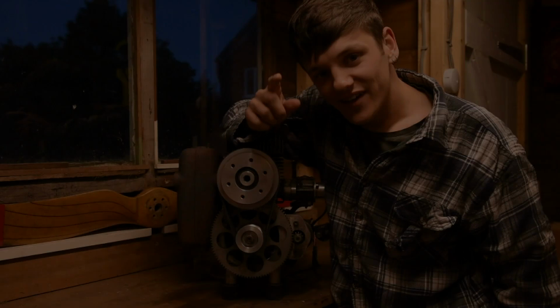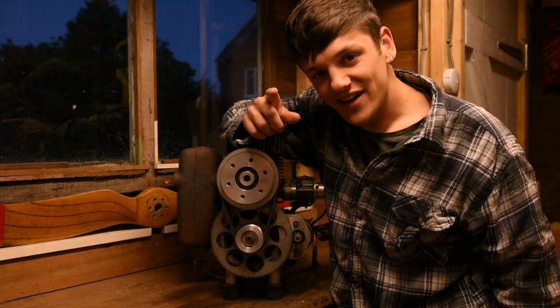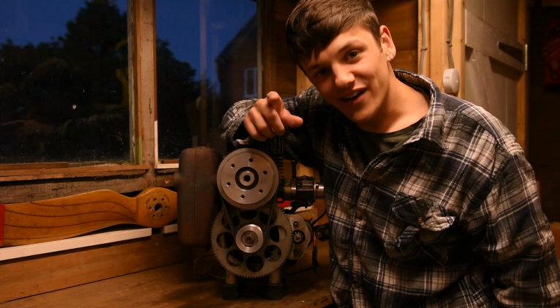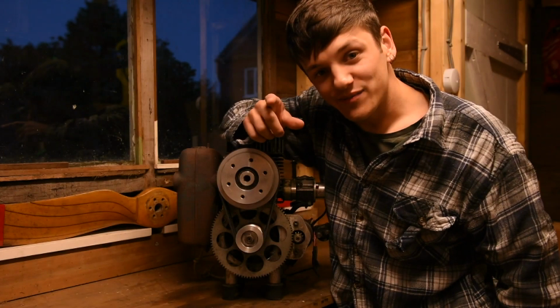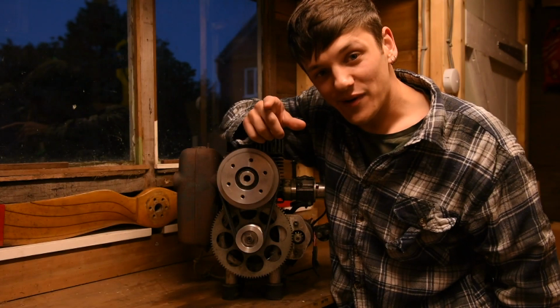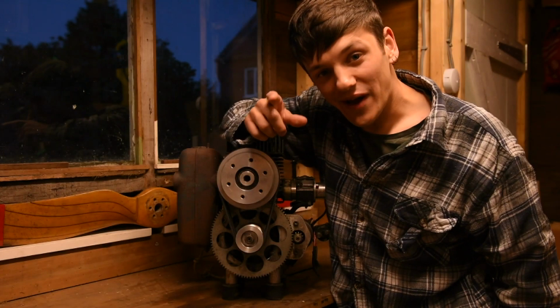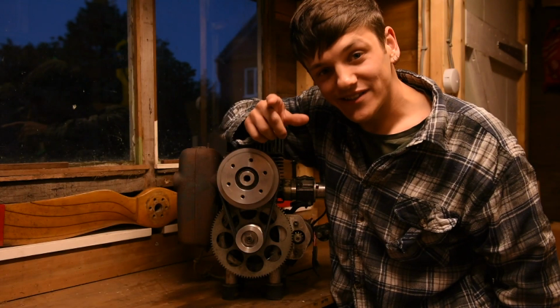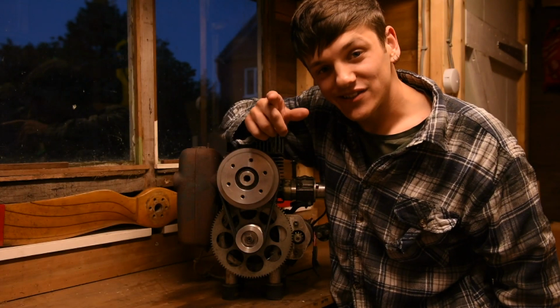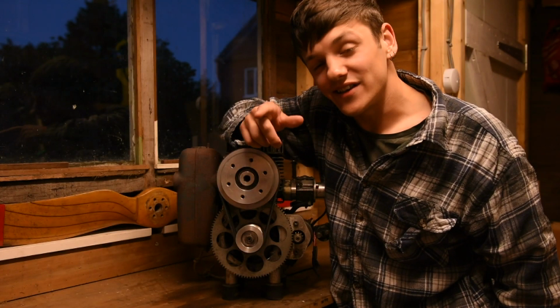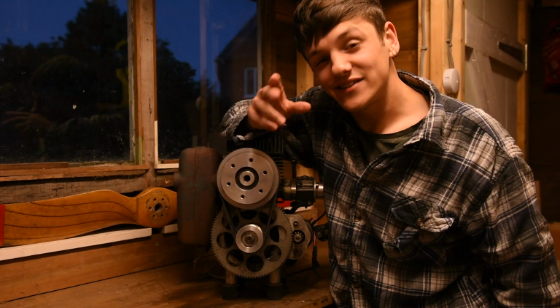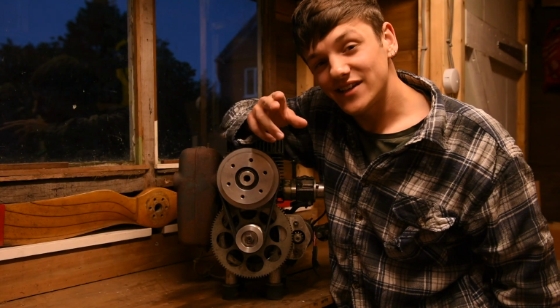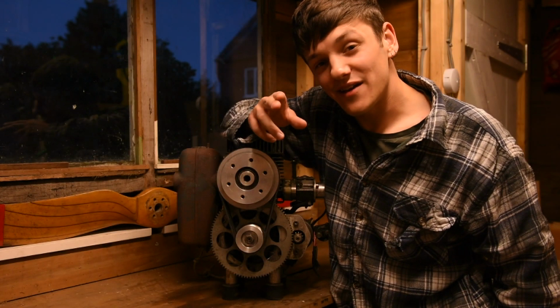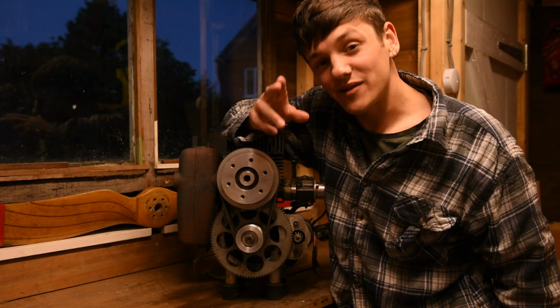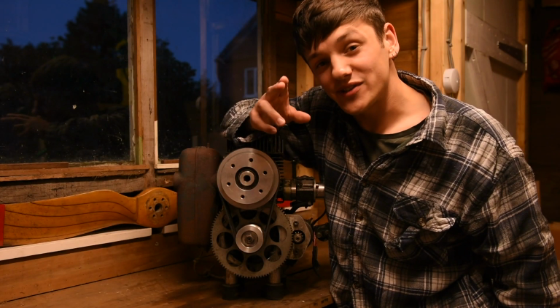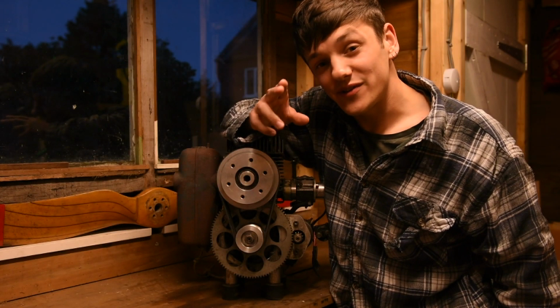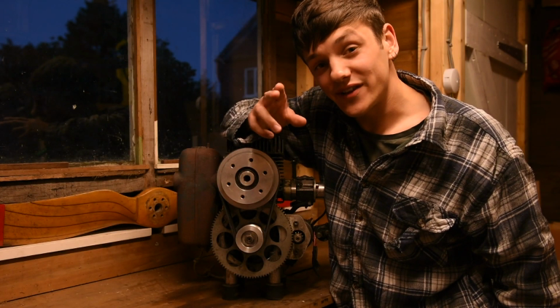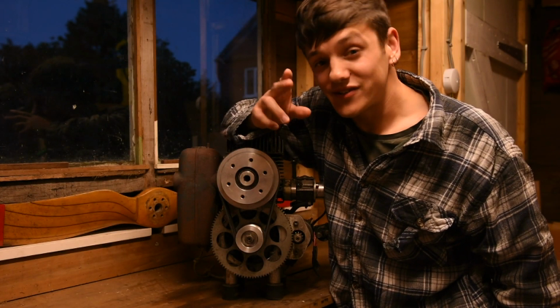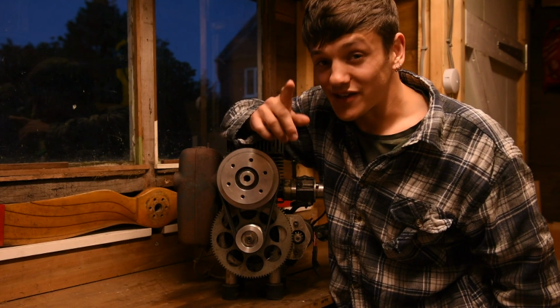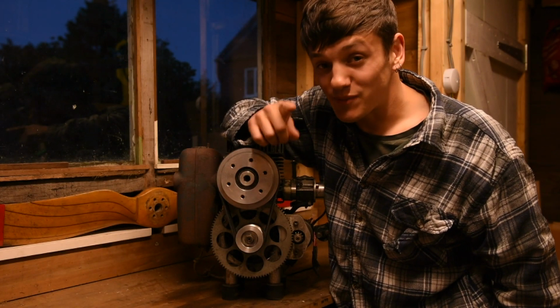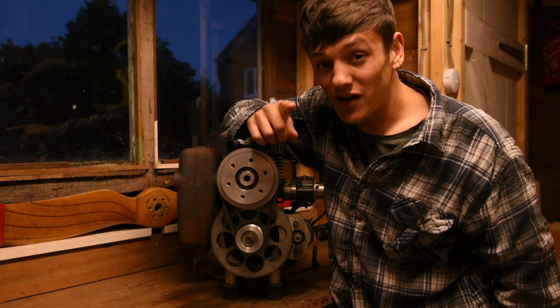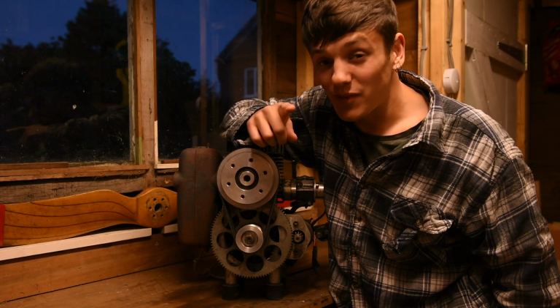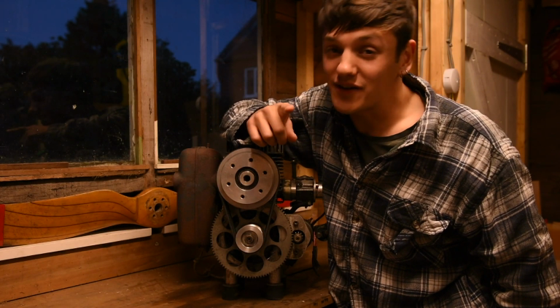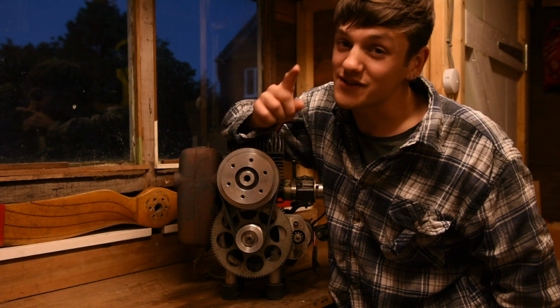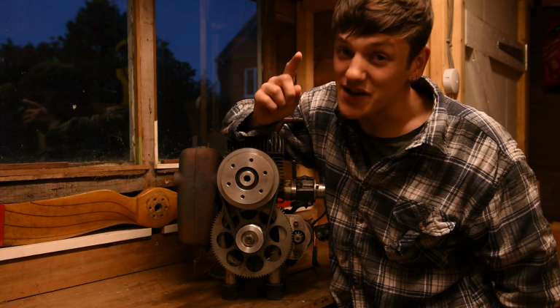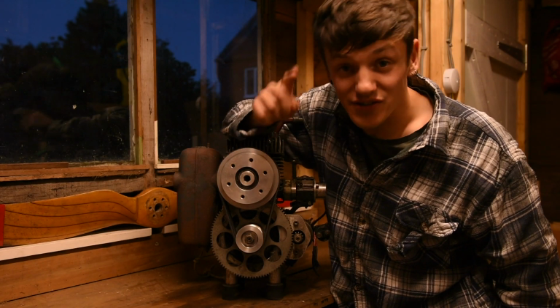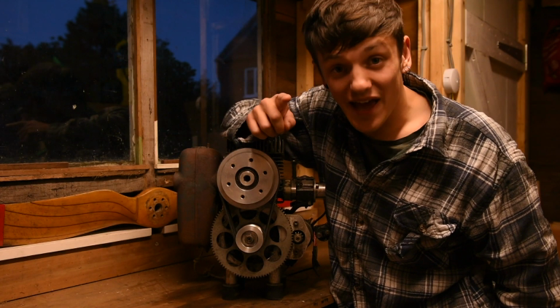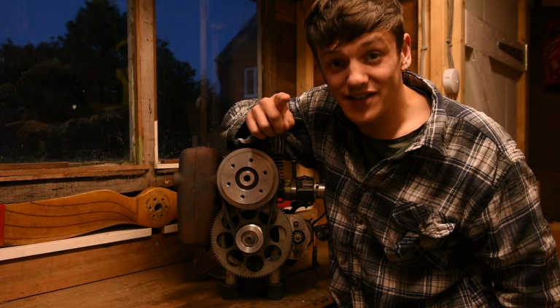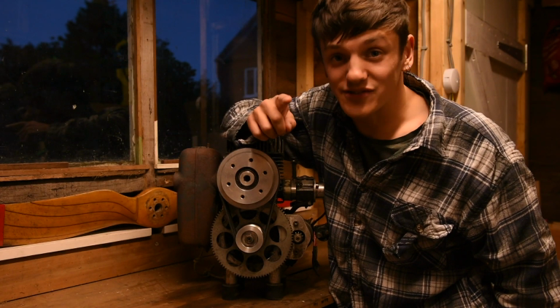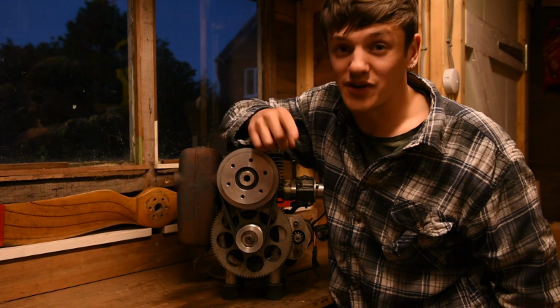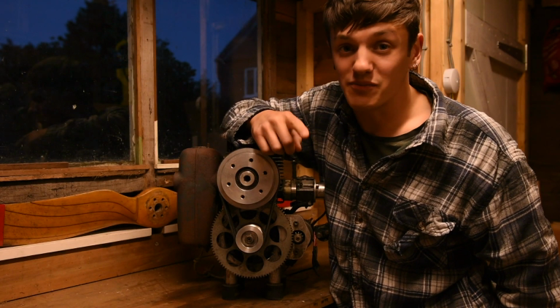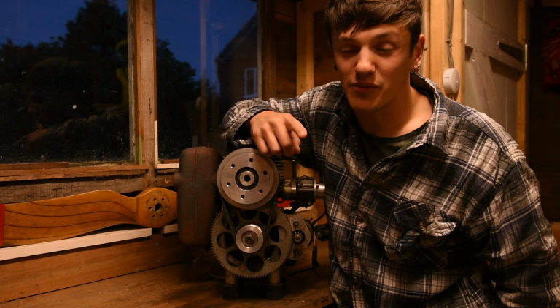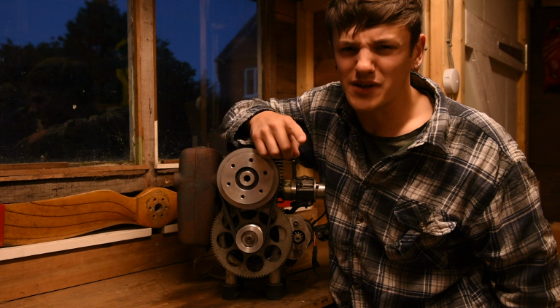Hey guys, welcome back to The Shed. Today I'm going to be showing you how to check your spark plug to make sure your engine's running properly.